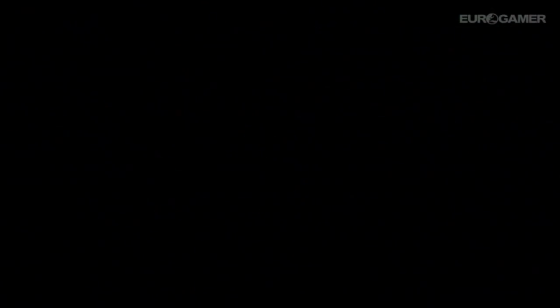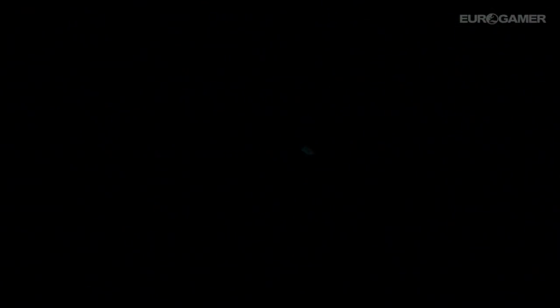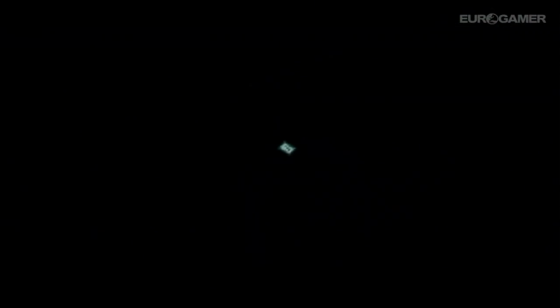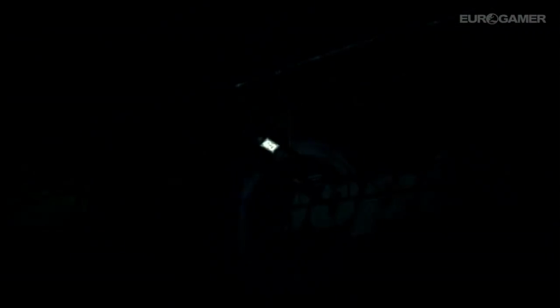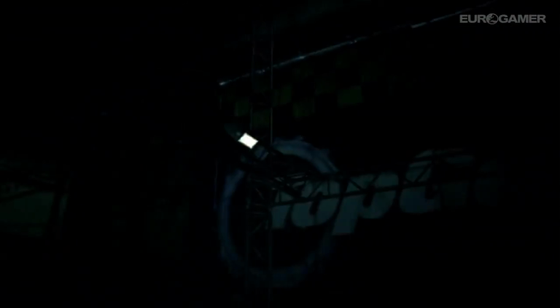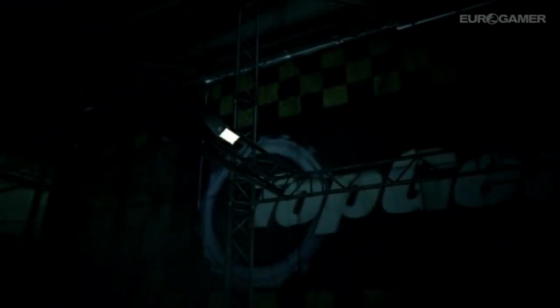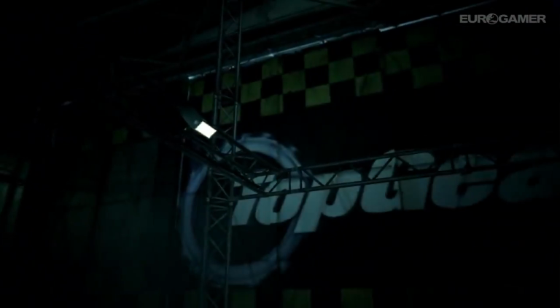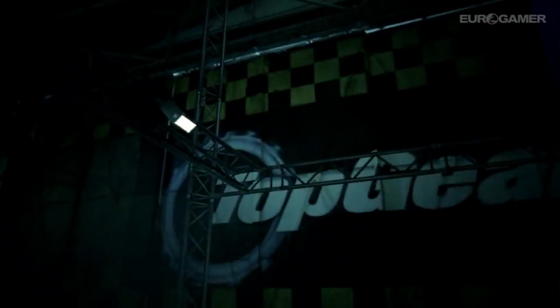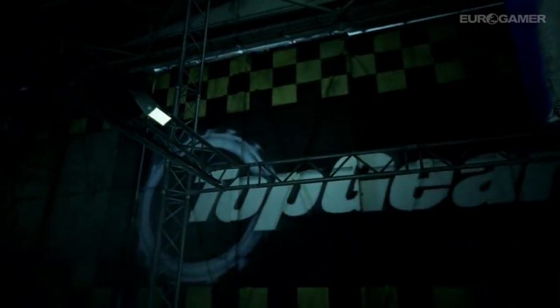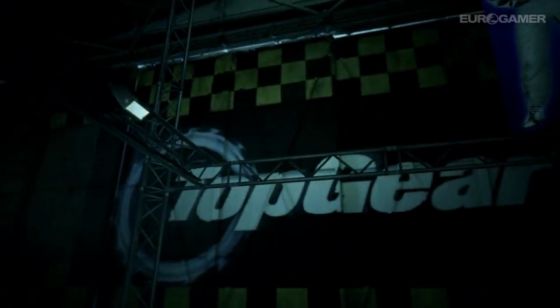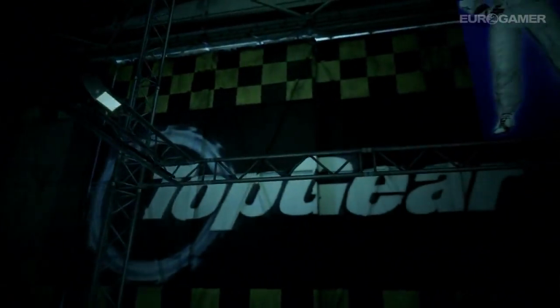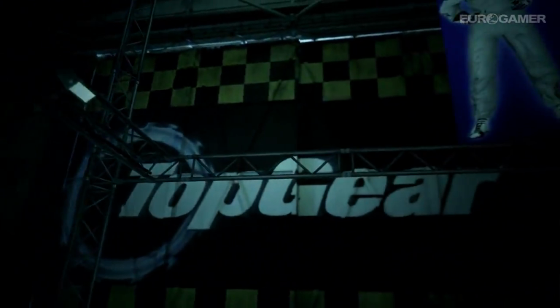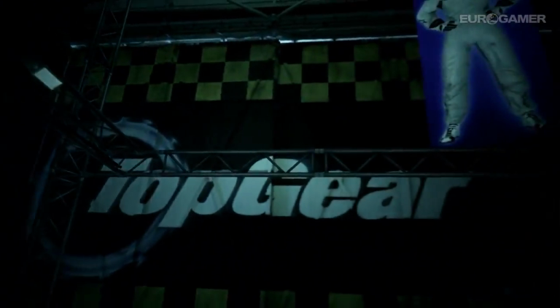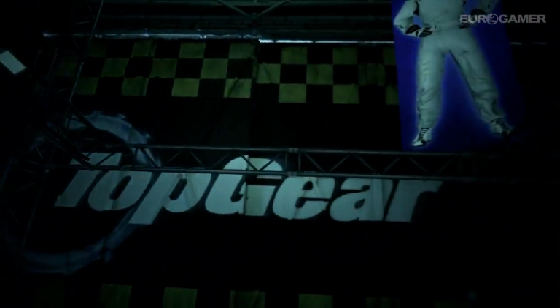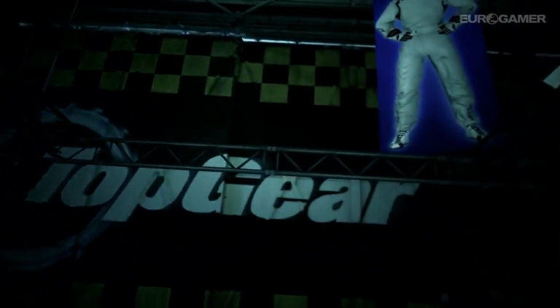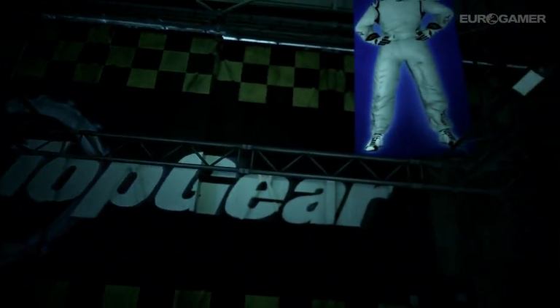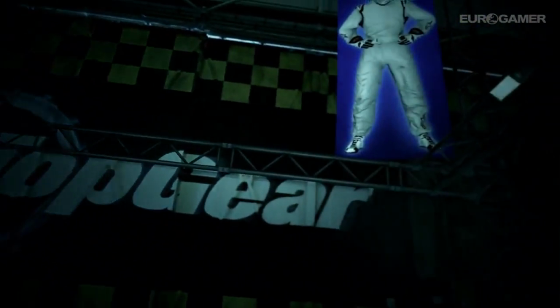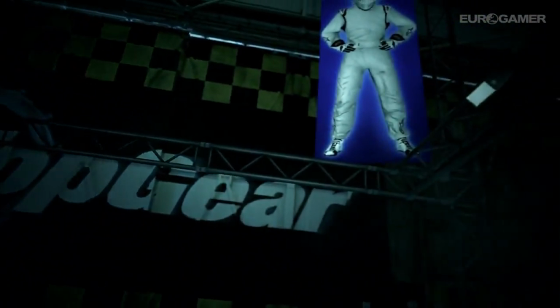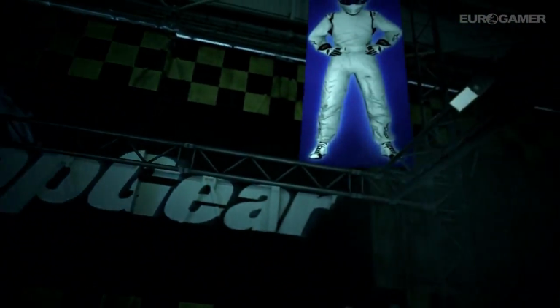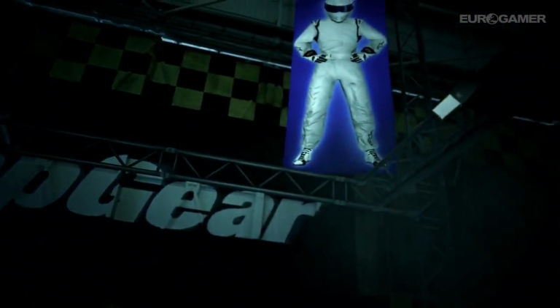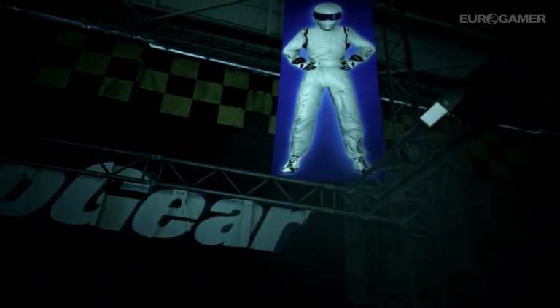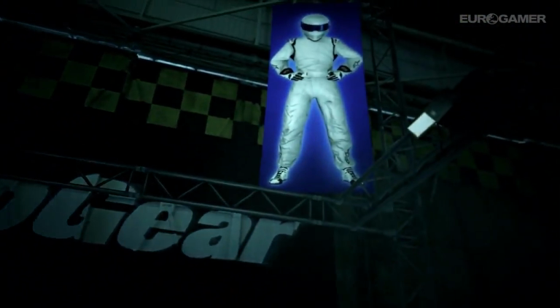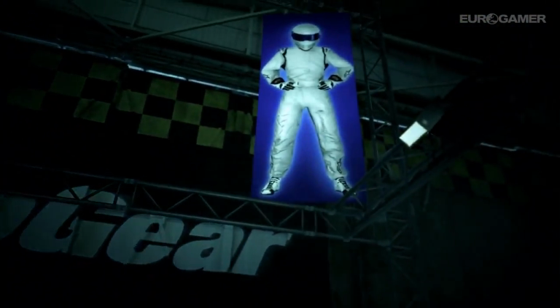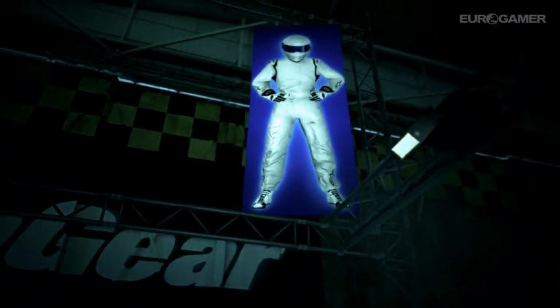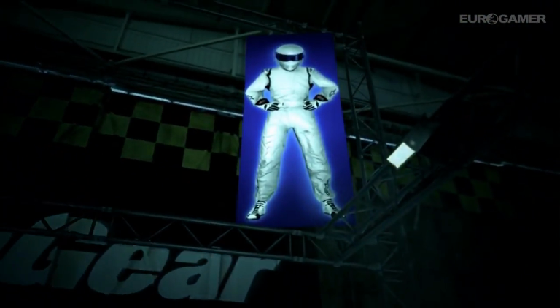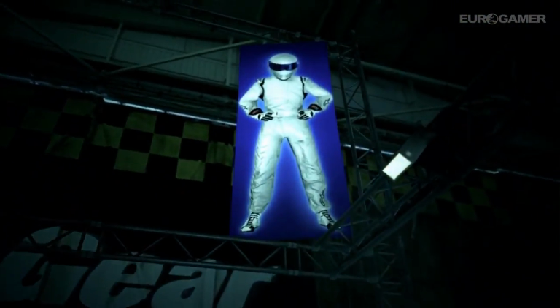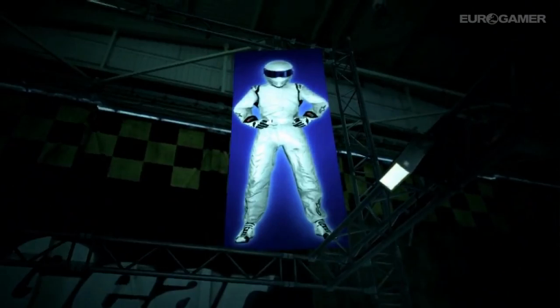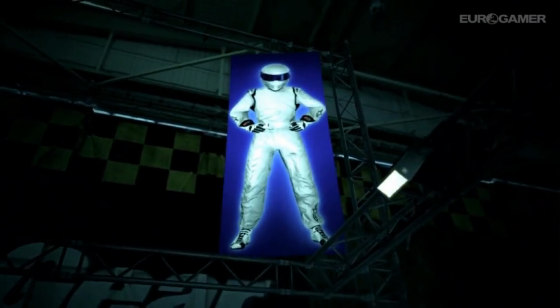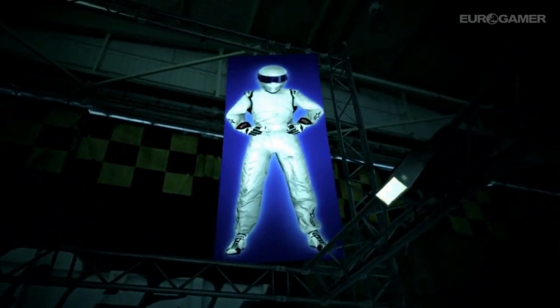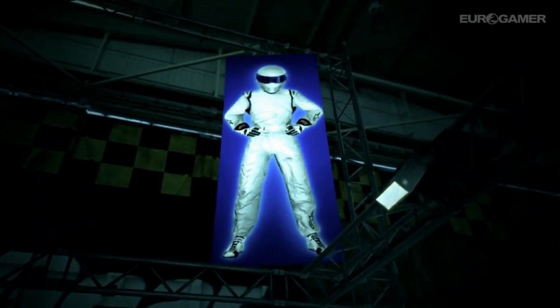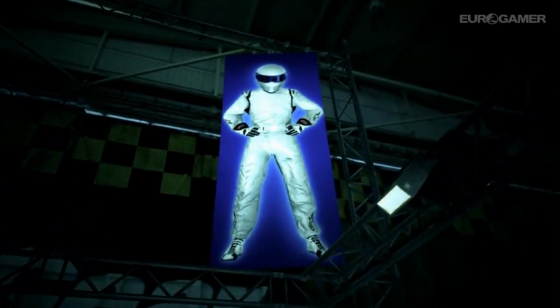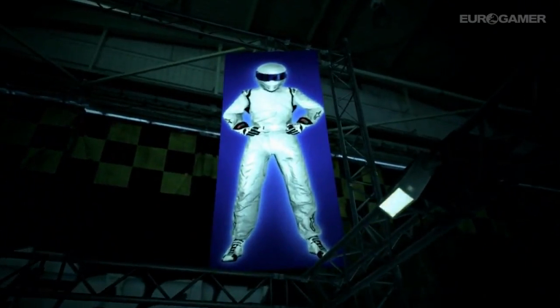This is where Top Gear's tame racing driver, the Stig, pushes the world's greatest cars to the limit.